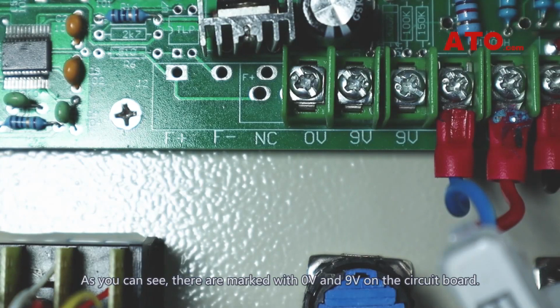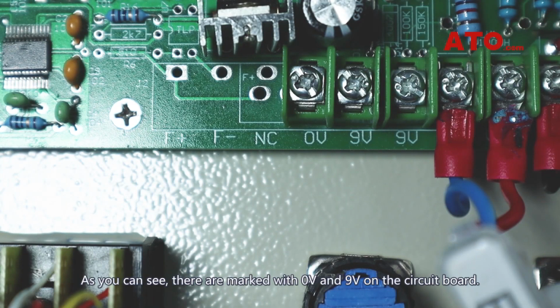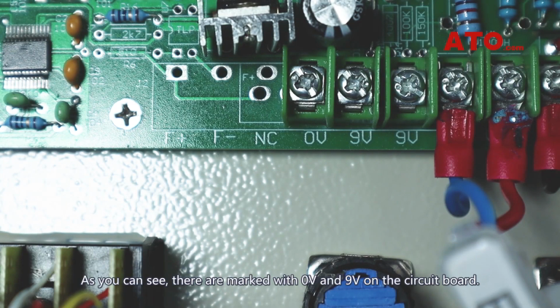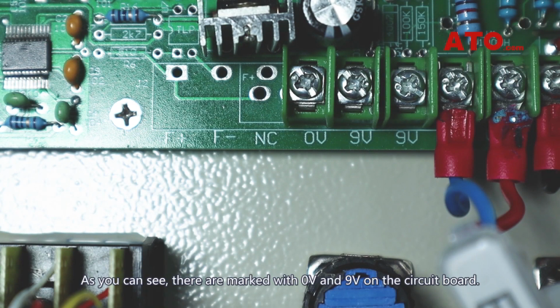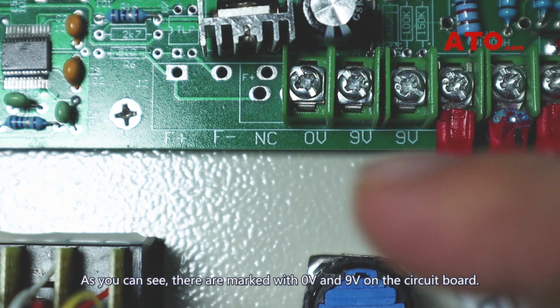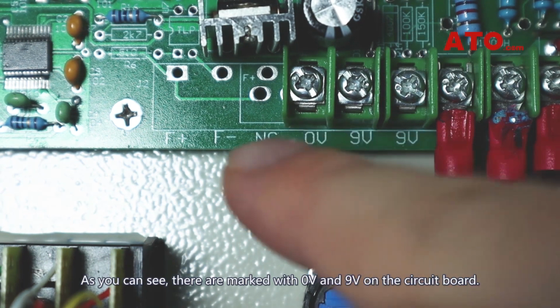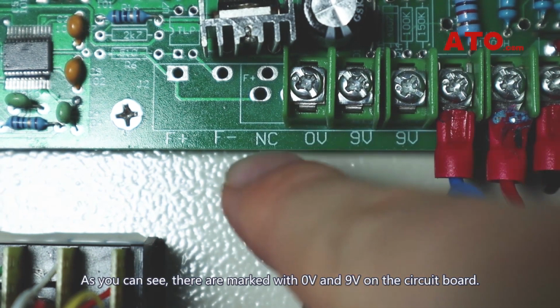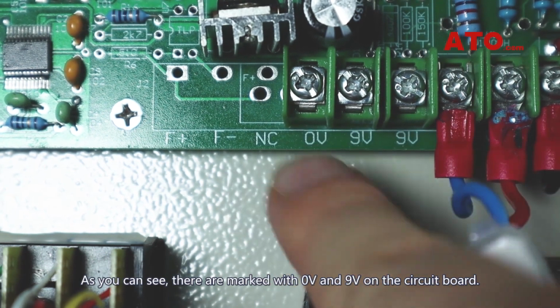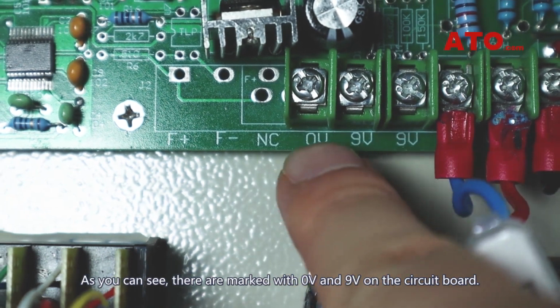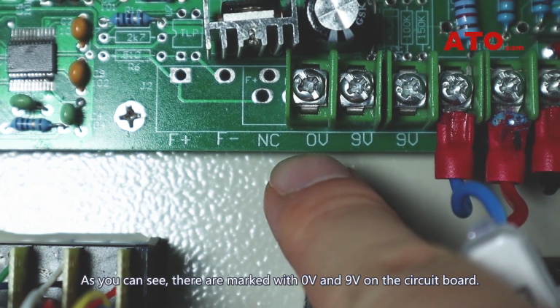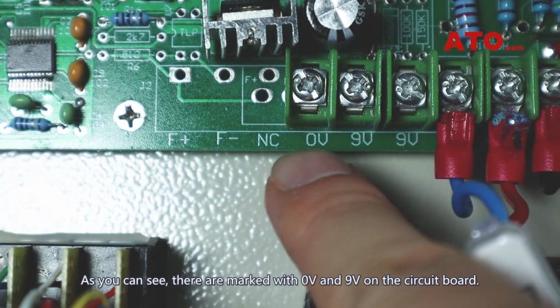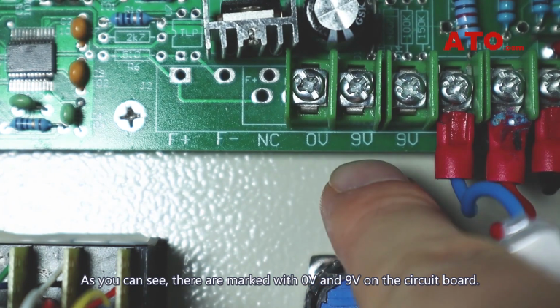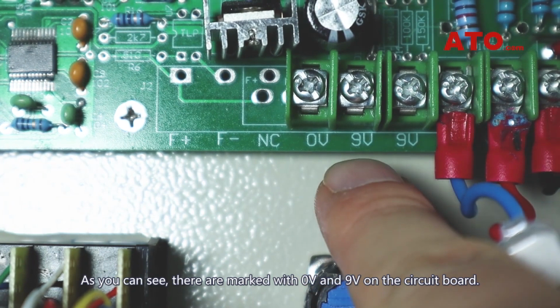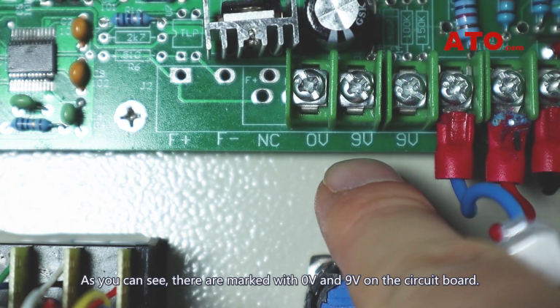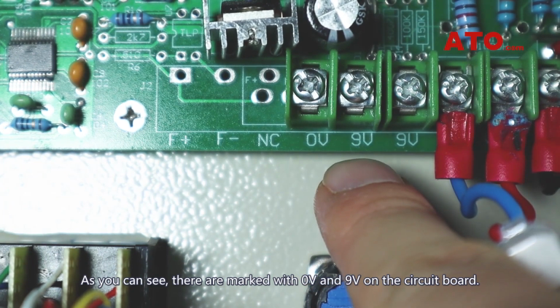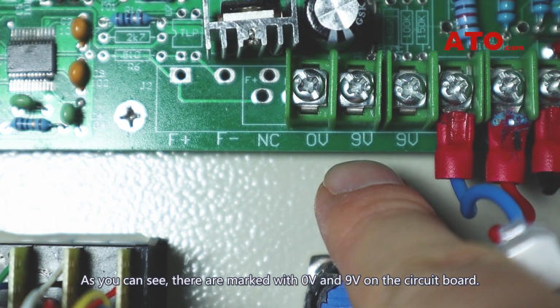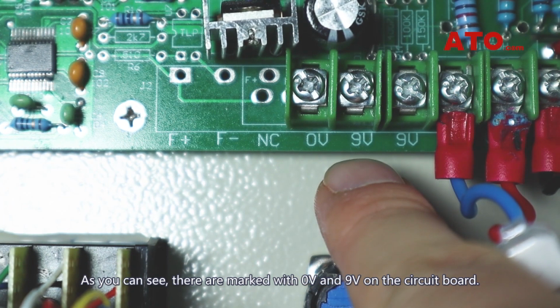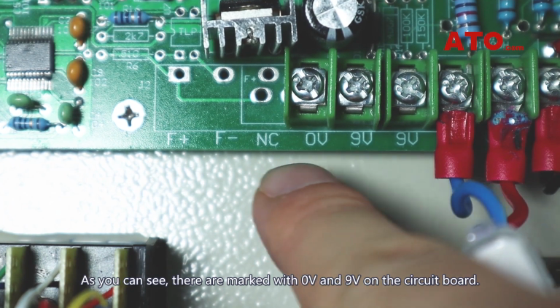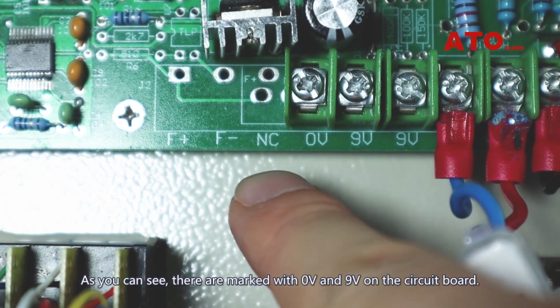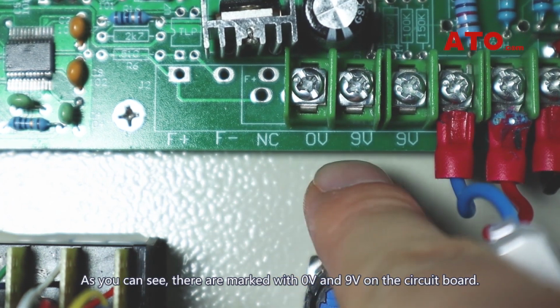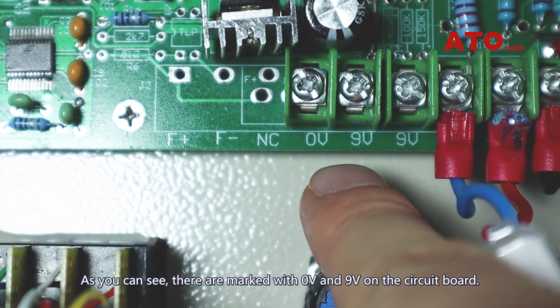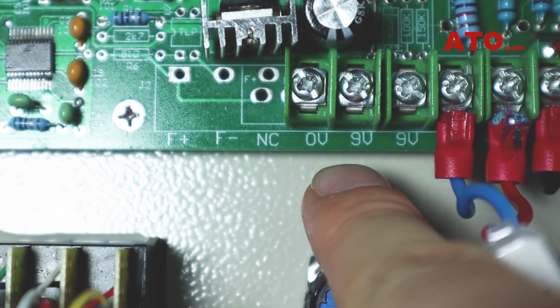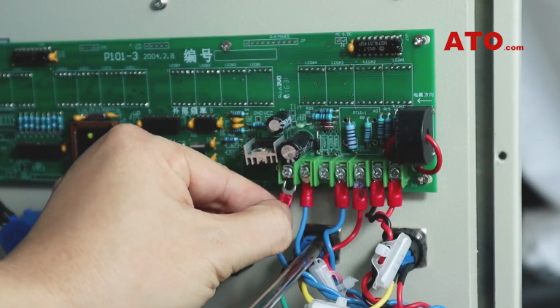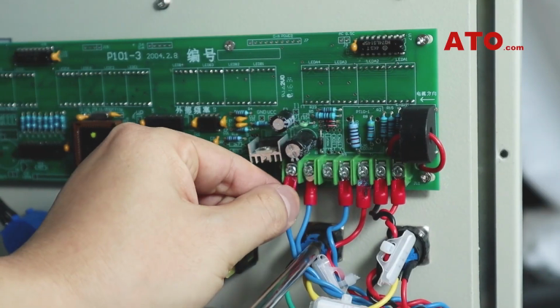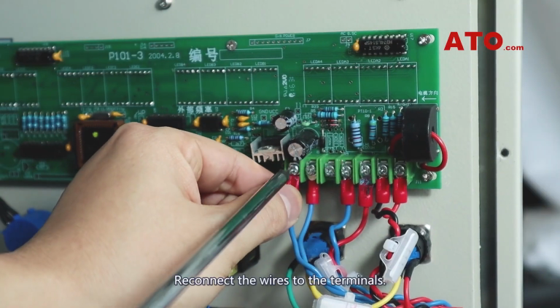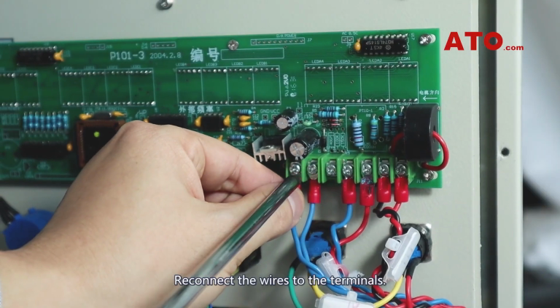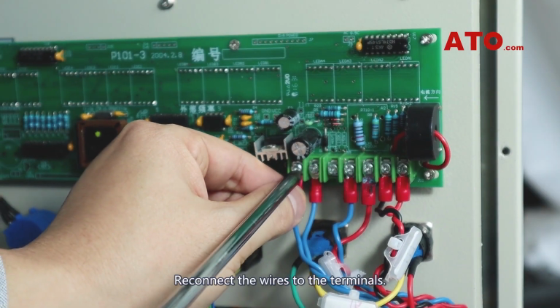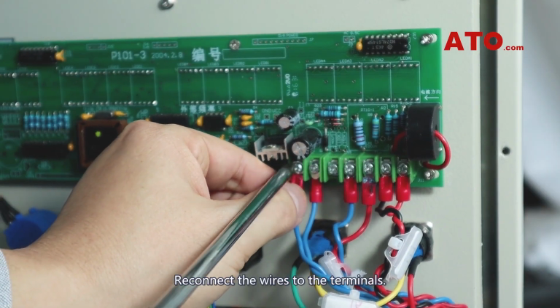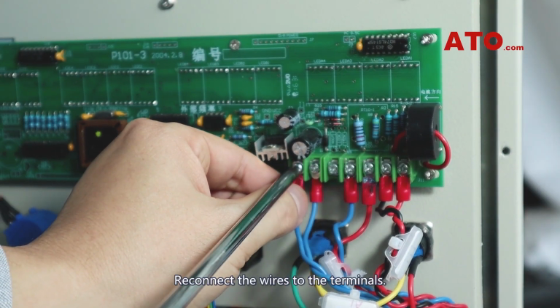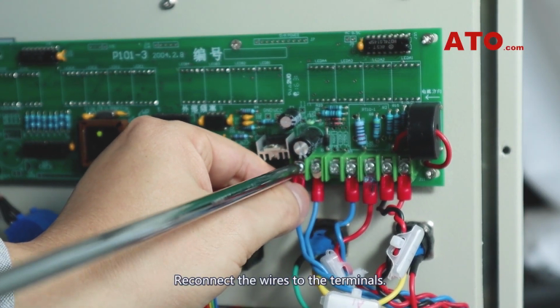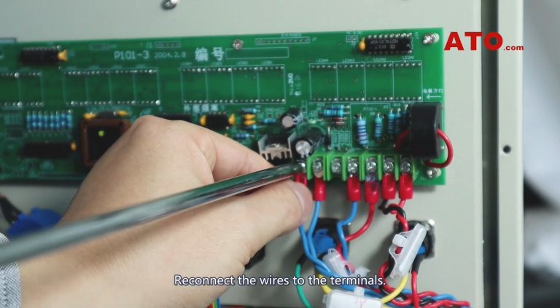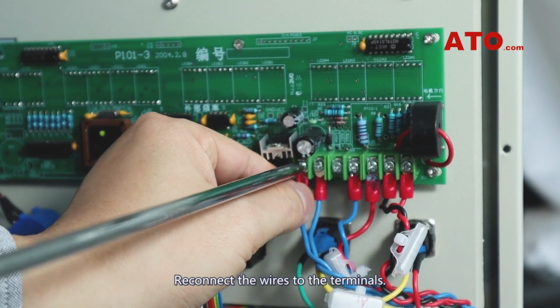As you can see, they are marked with 0-volt and 9-volt on the circuit board. Reconnect the wires to the terminals.